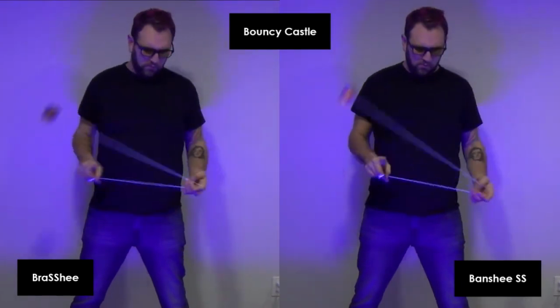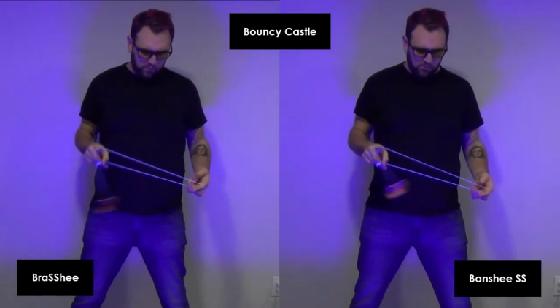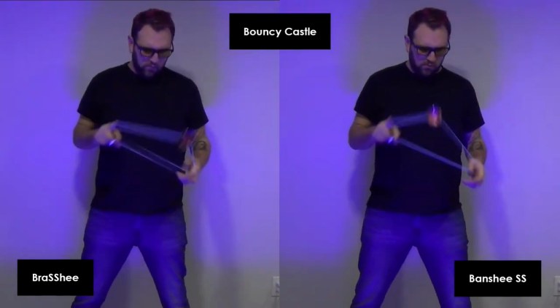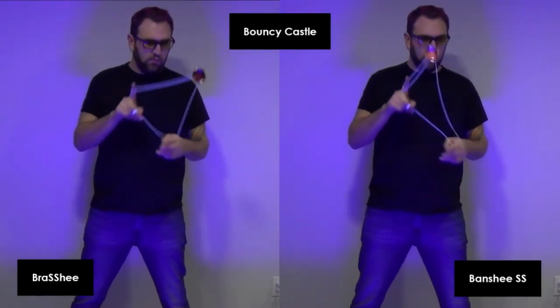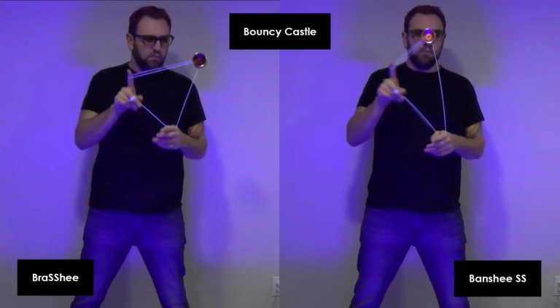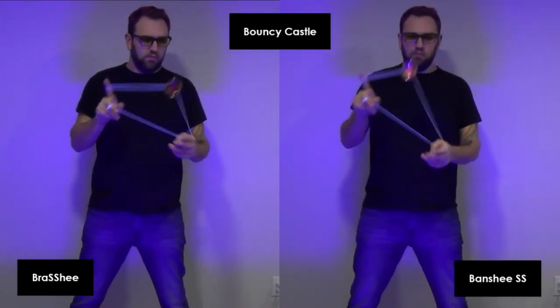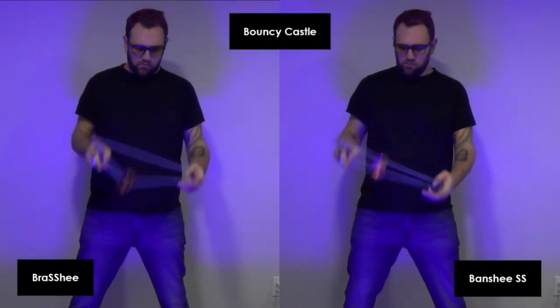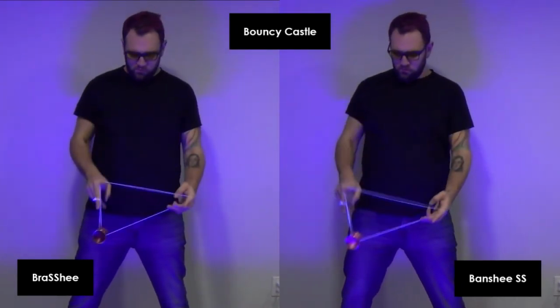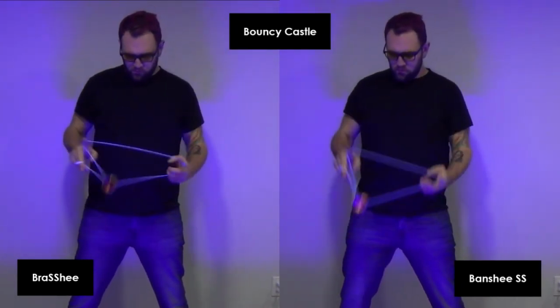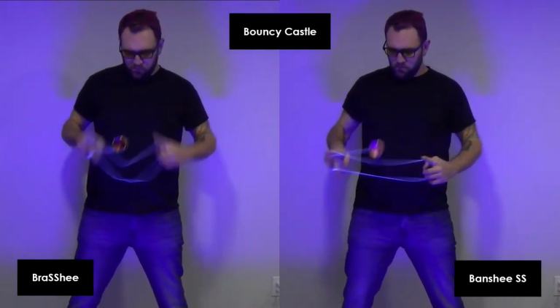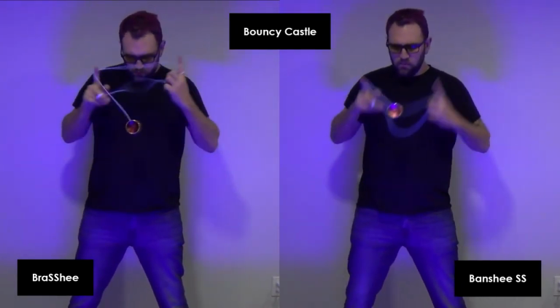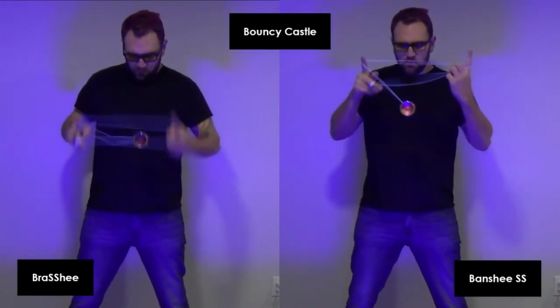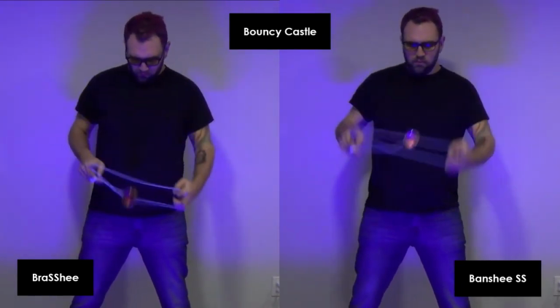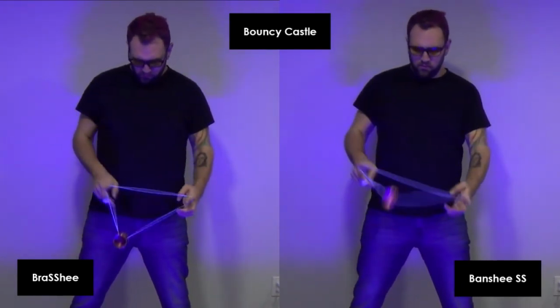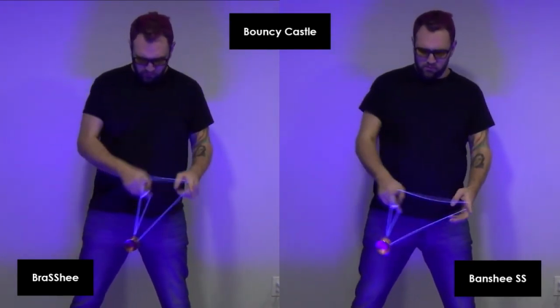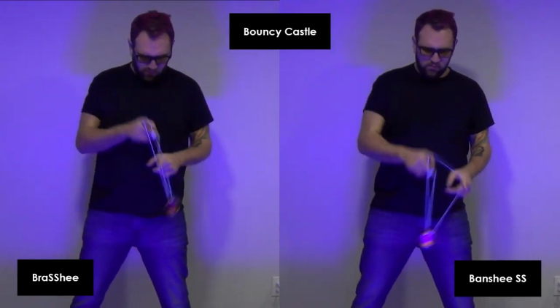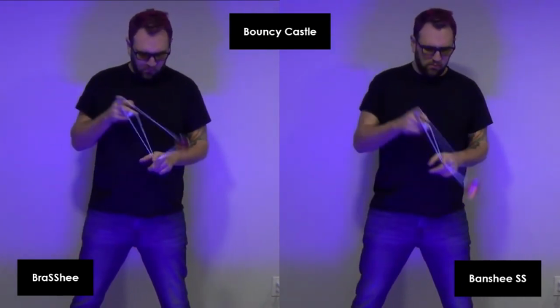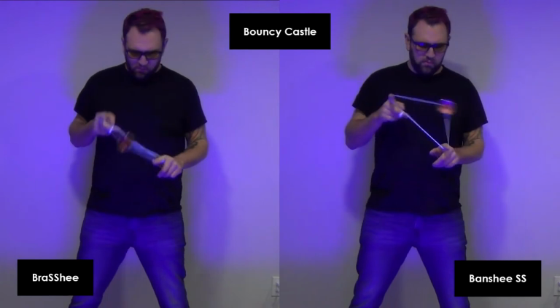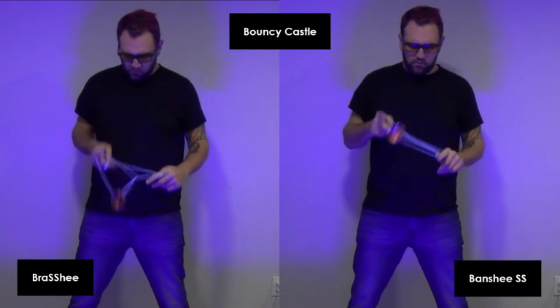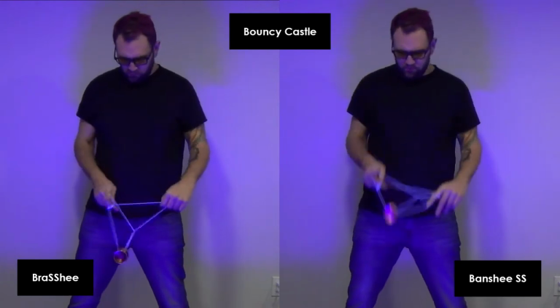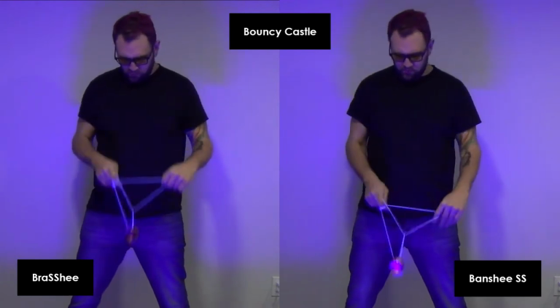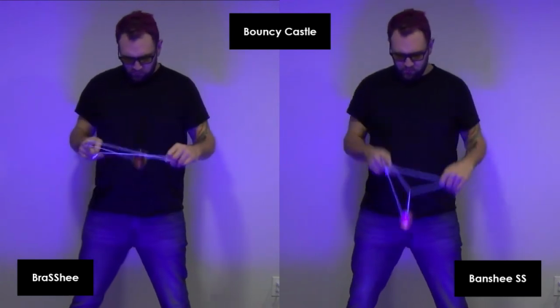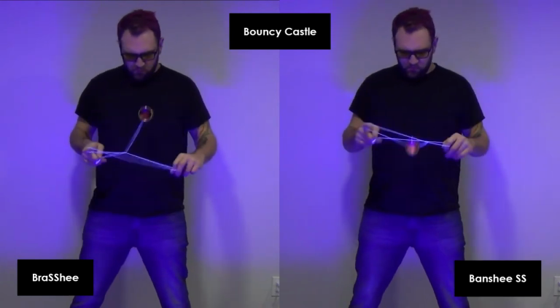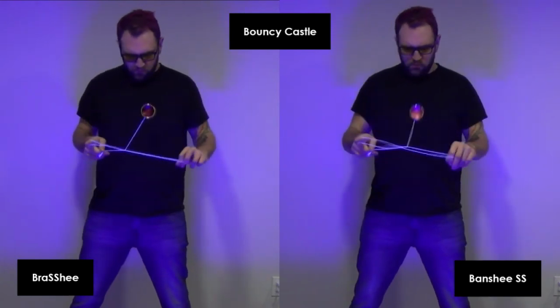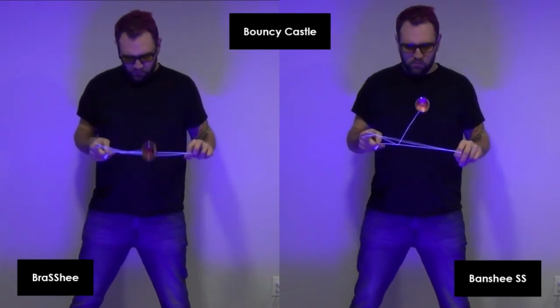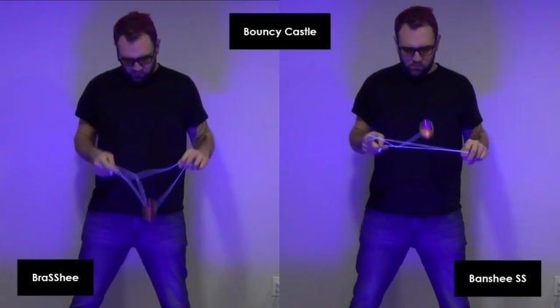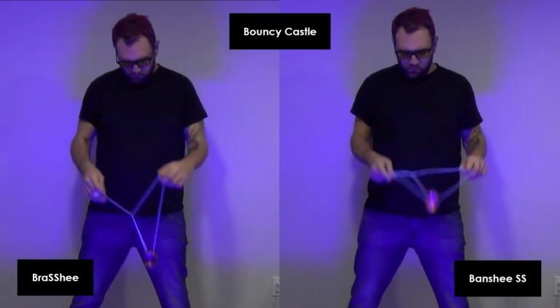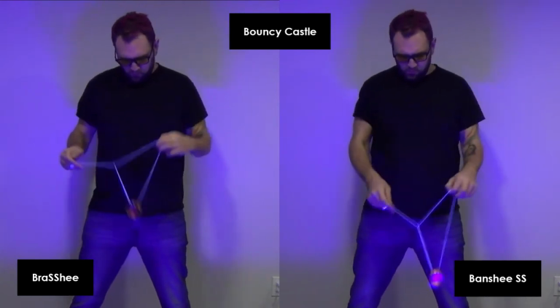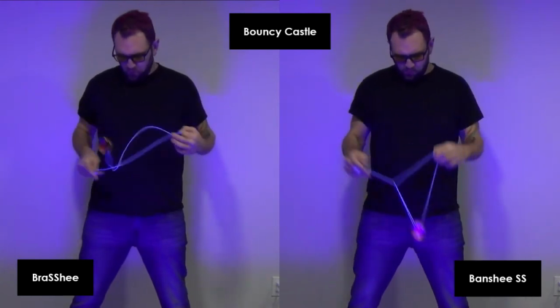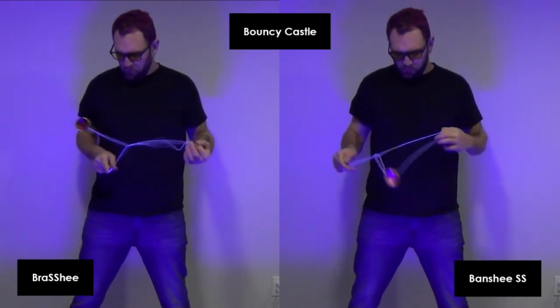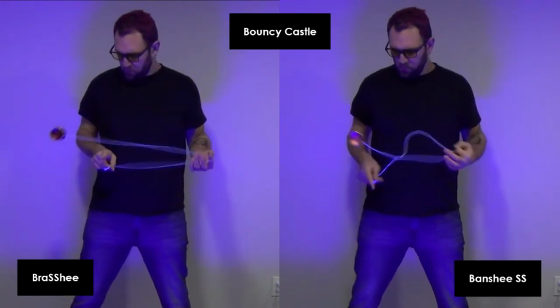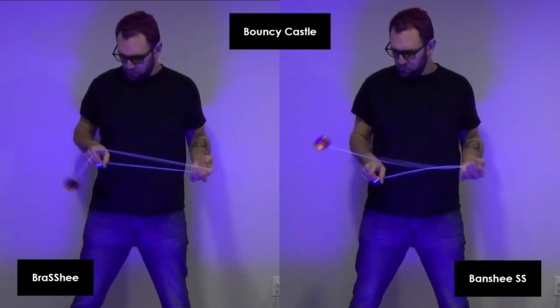On Banshee Castle, both of these bounce really well. While you can feel the weight of the Brass, especially when moving on the string, it doesn't feel heavy — just heavier than the SS.